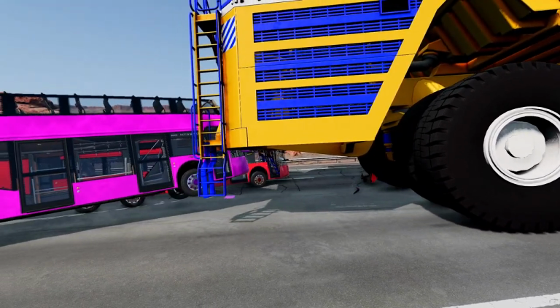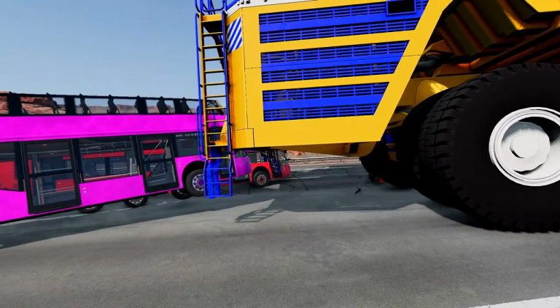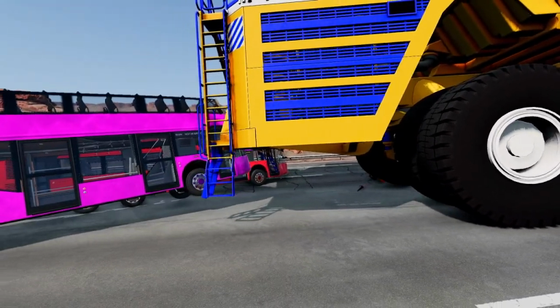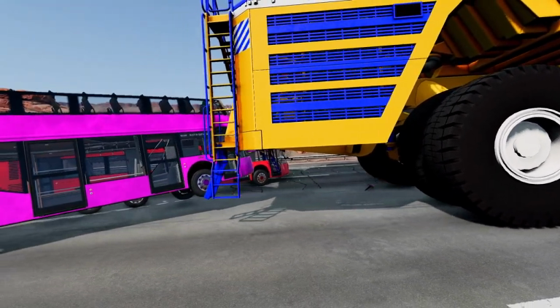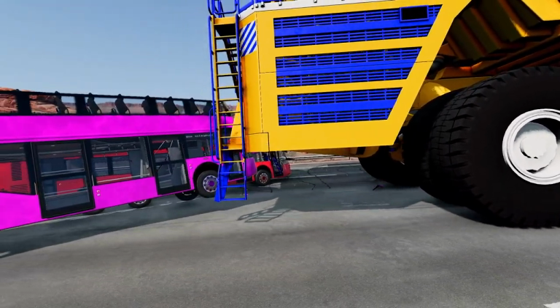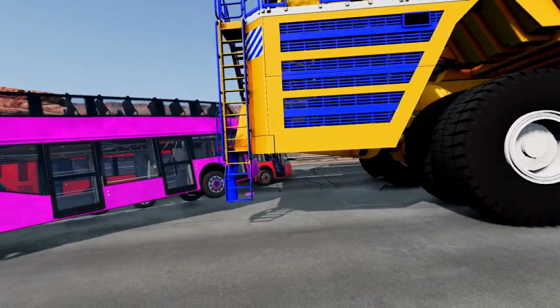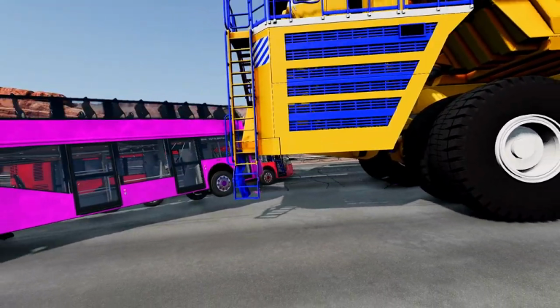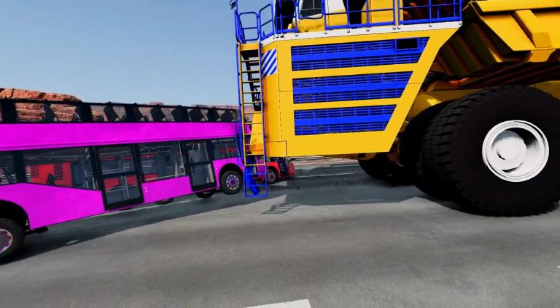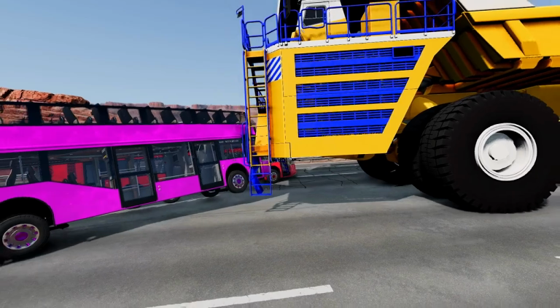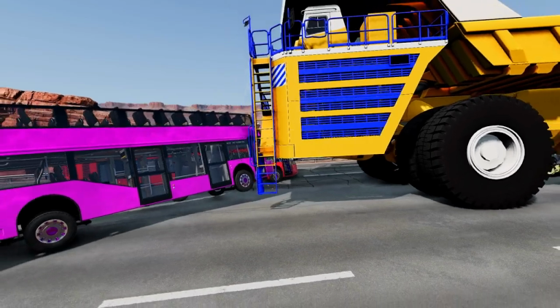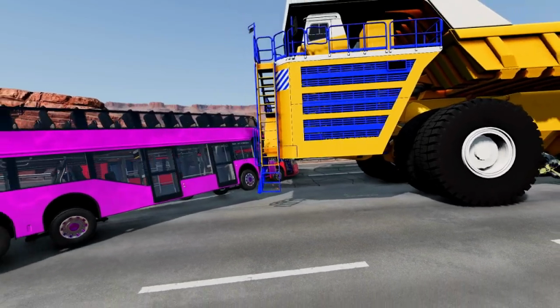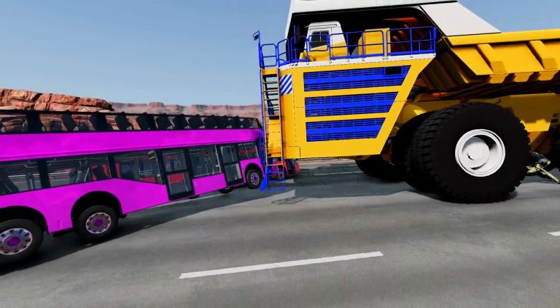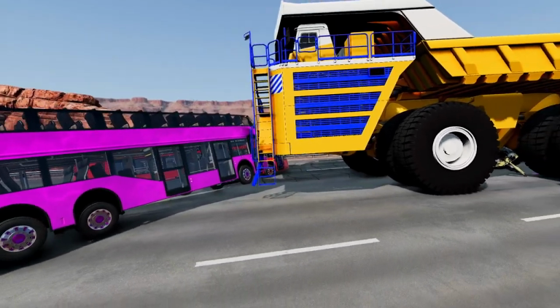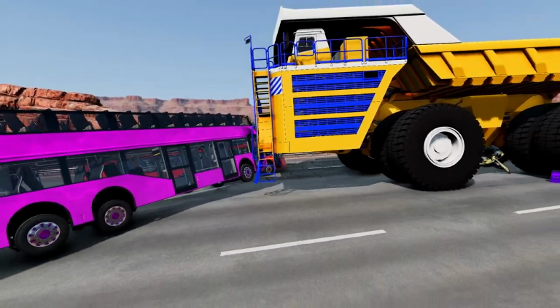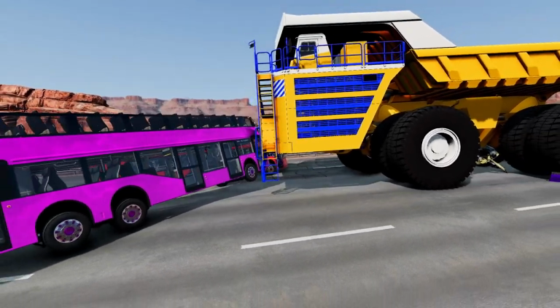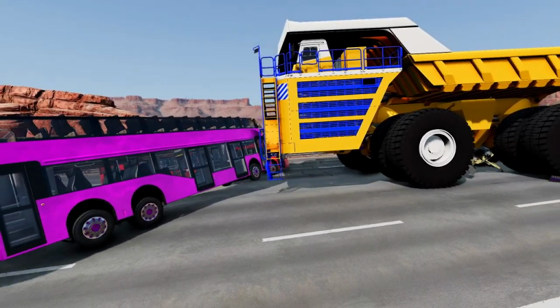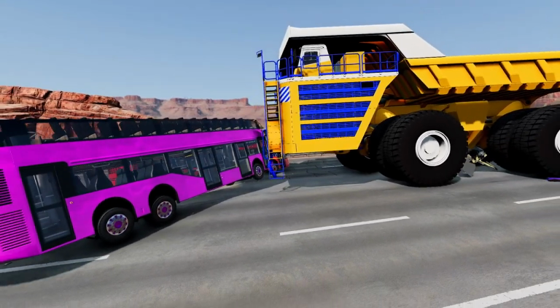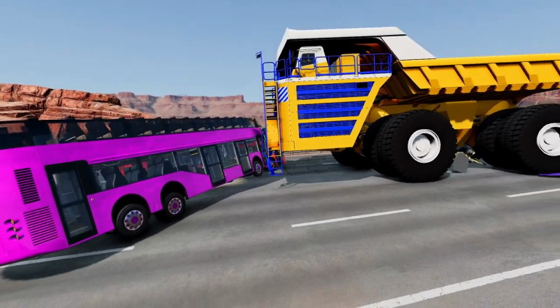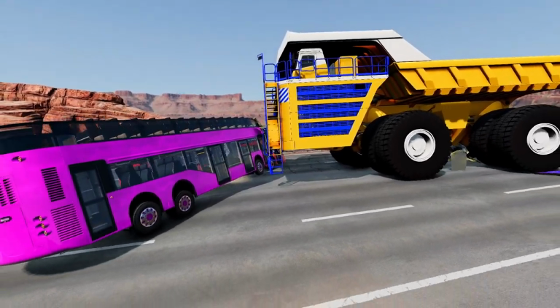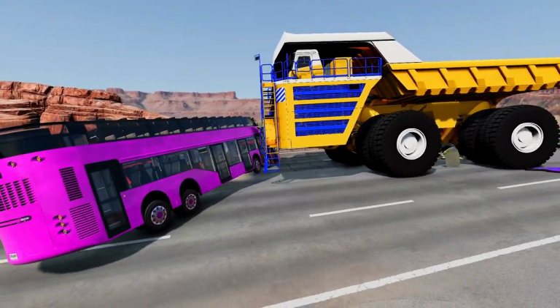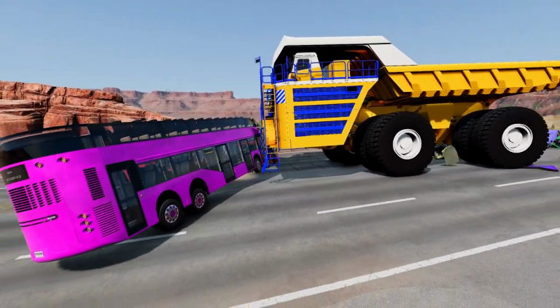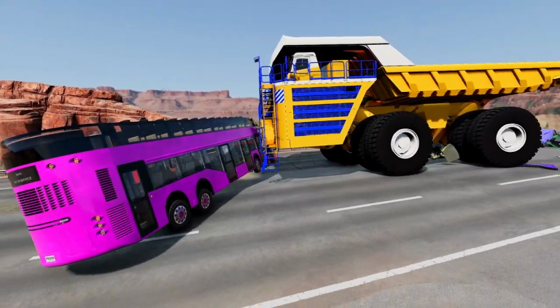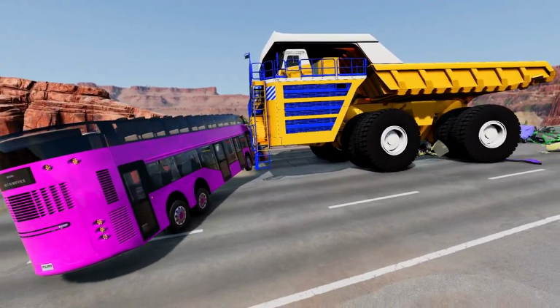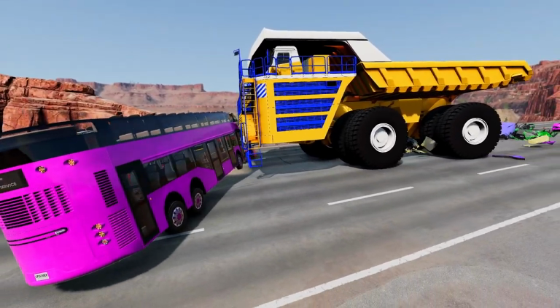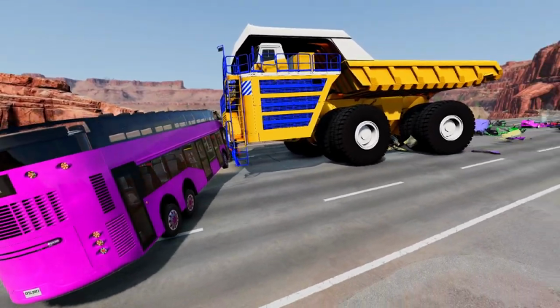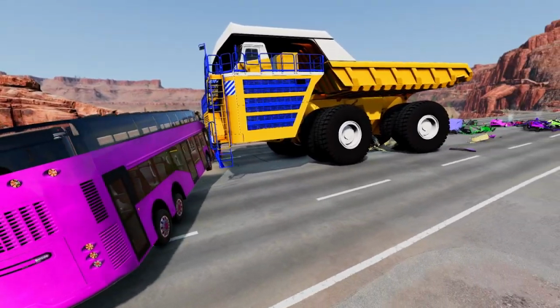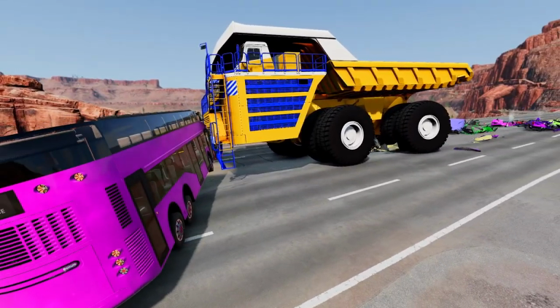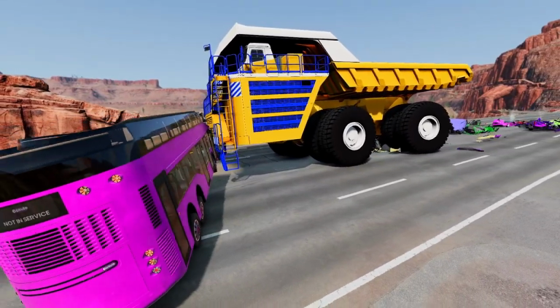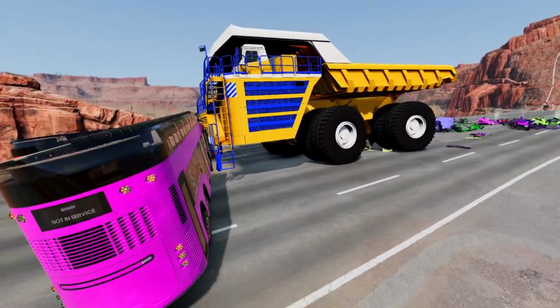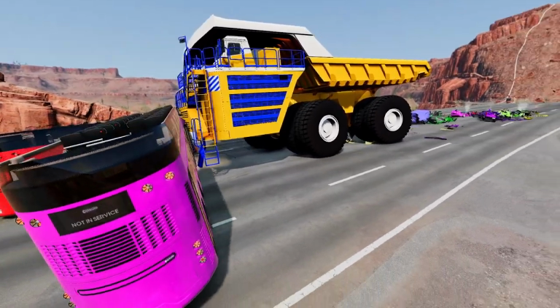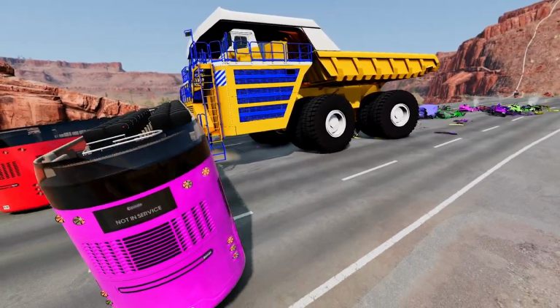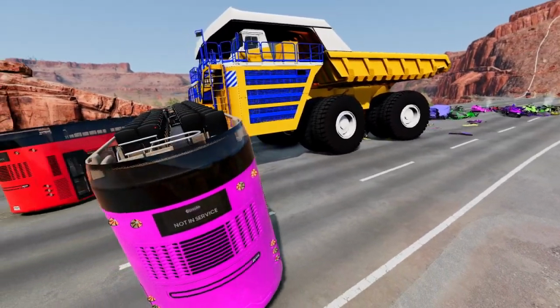Fact 3: The truck has a curb weight of 360 tons, or 326 metric tons.